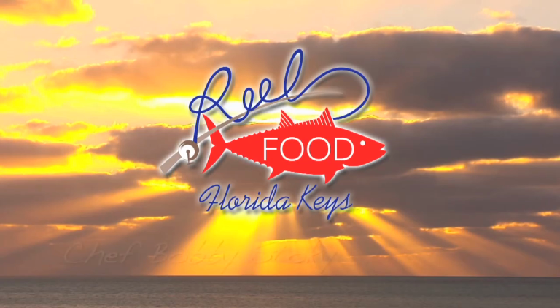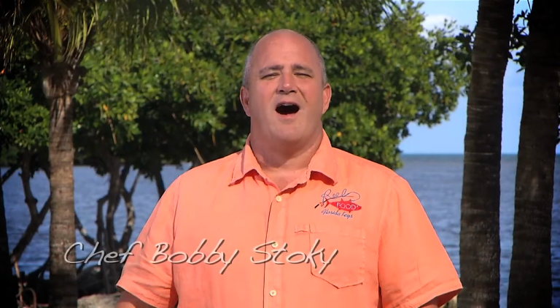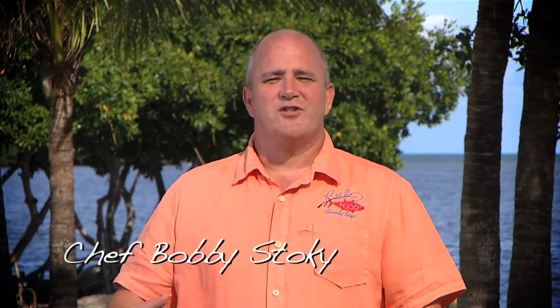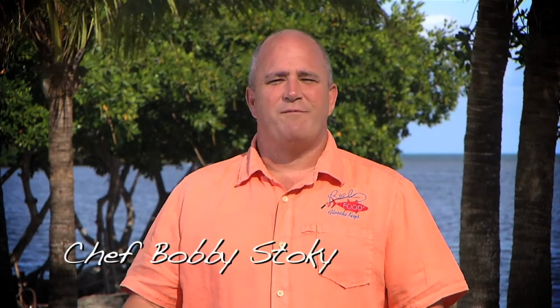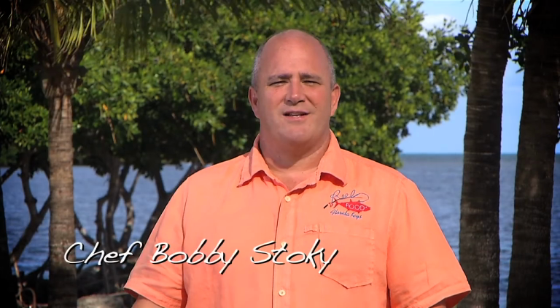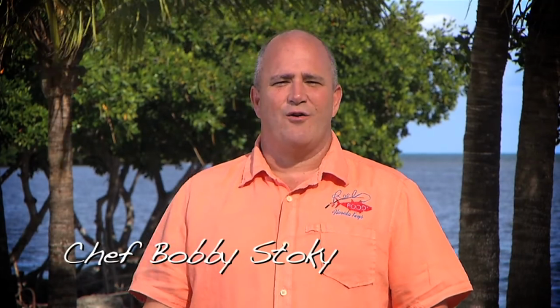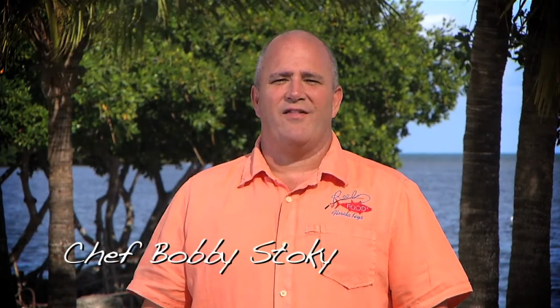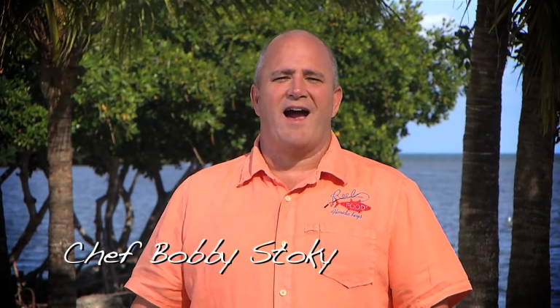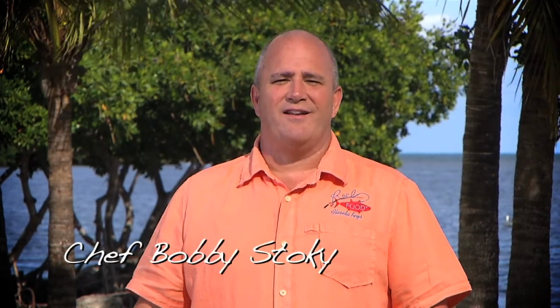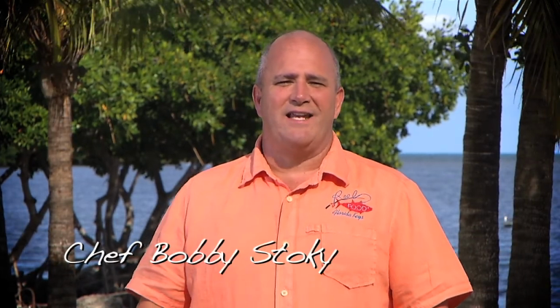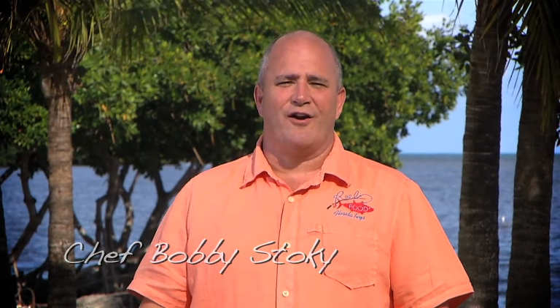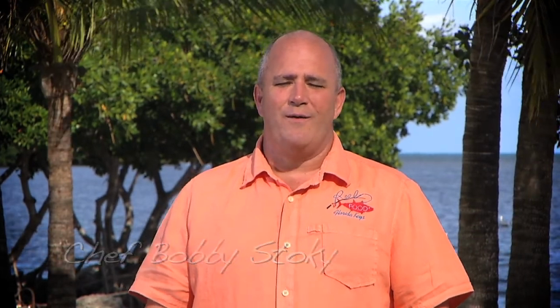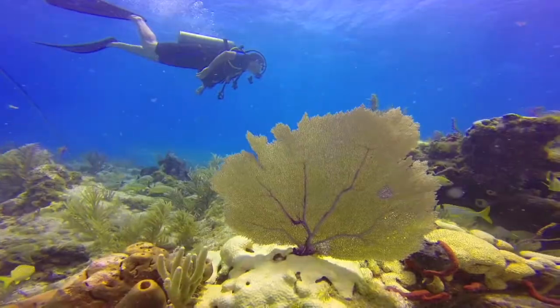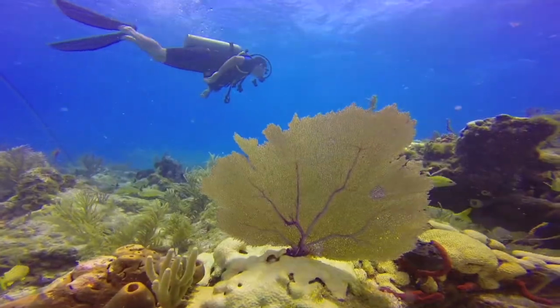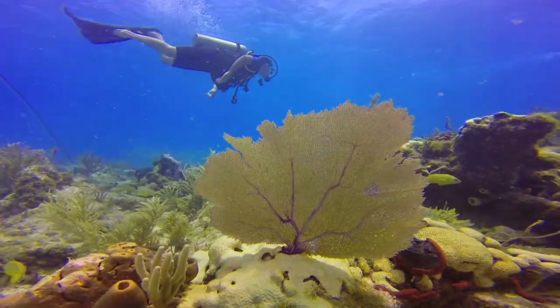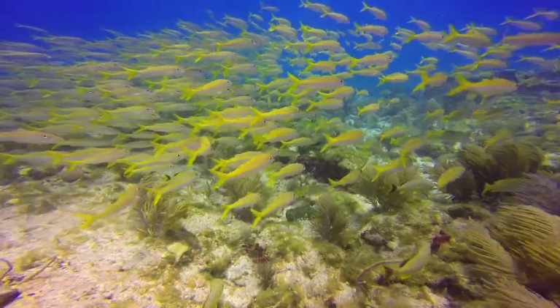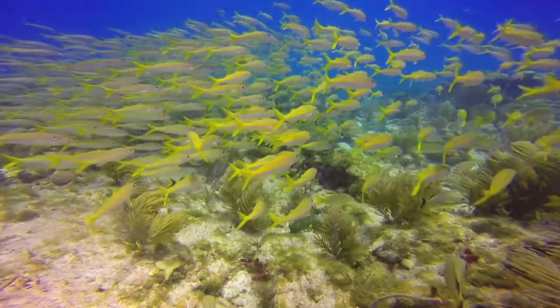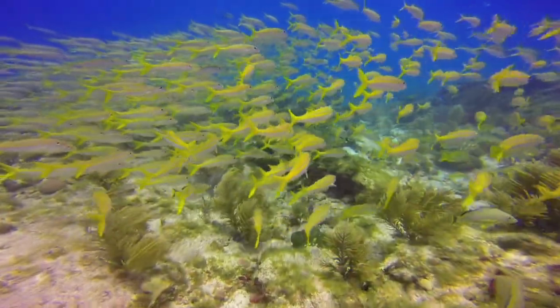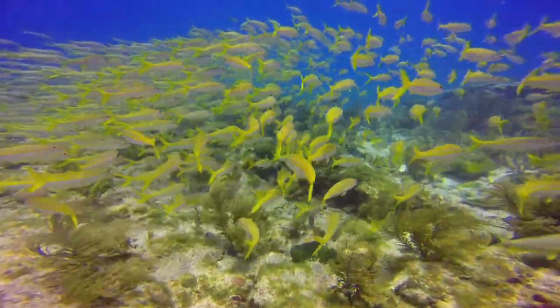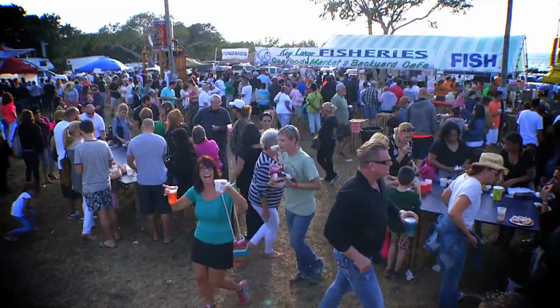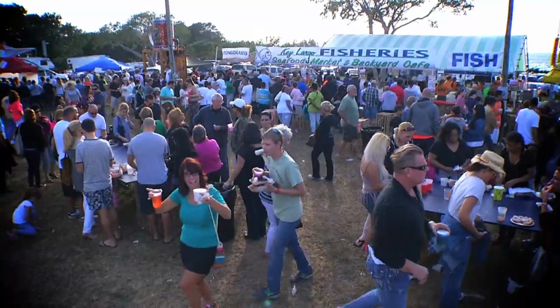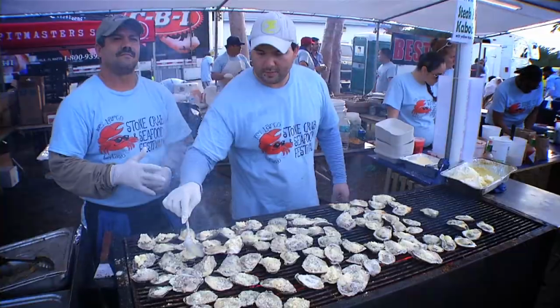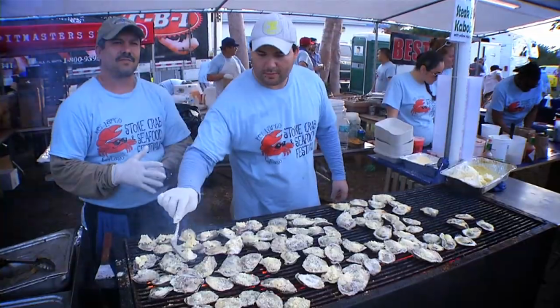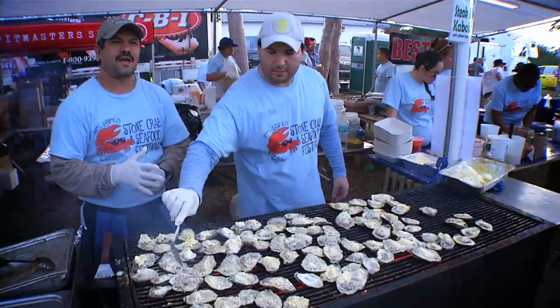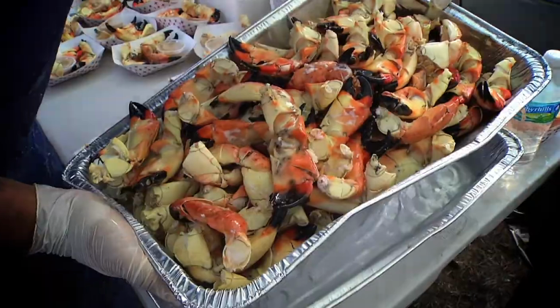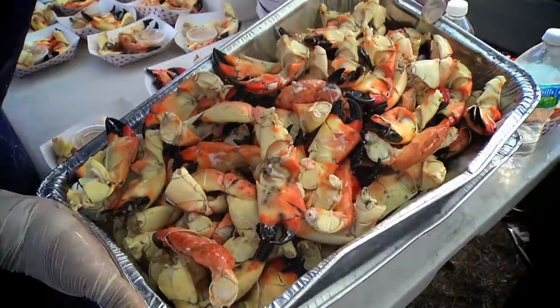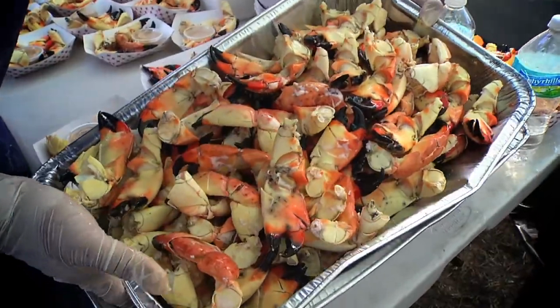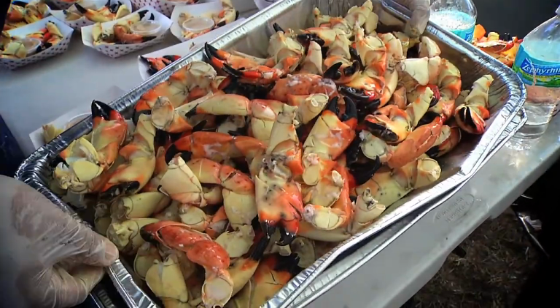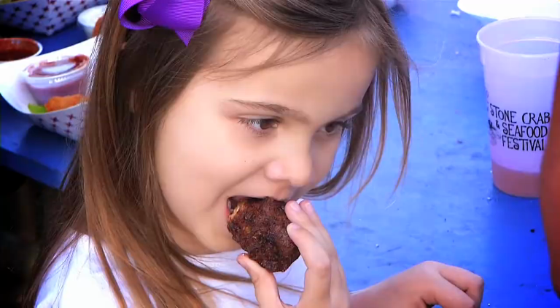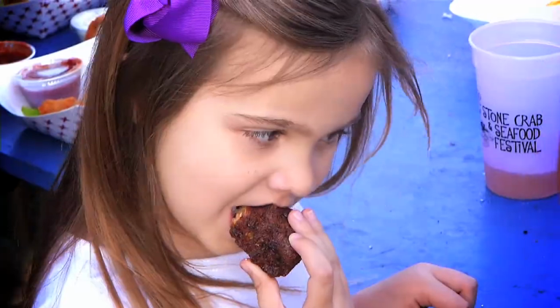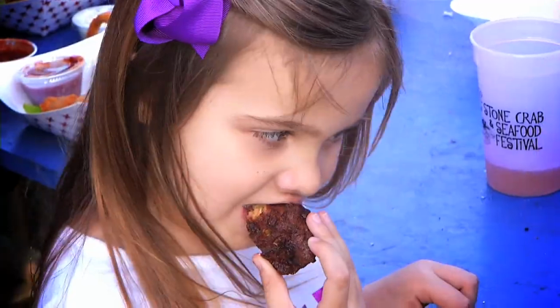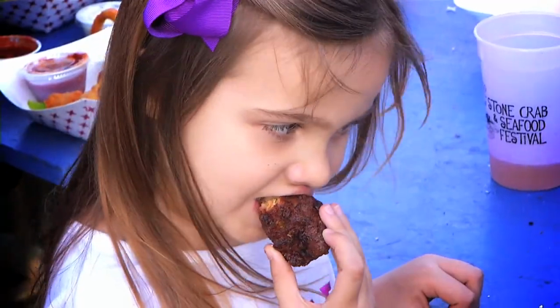I'm Chef Bobby Stokey on the island of Key Largo in the fabulous Florida Keys, home of the world-famous Key Largo Stone Crab and Seafood Festival.